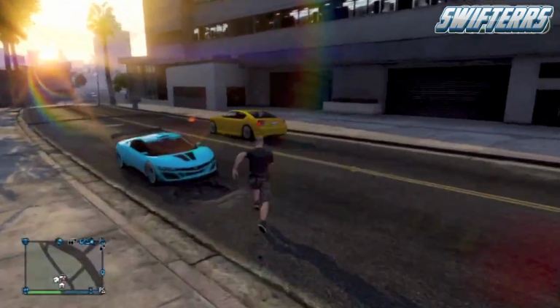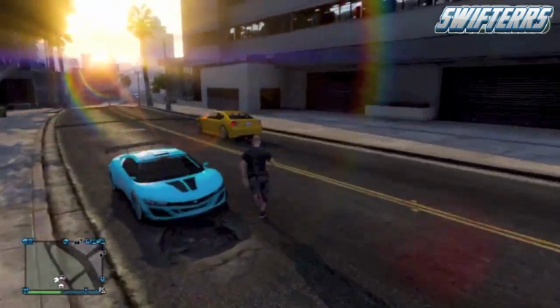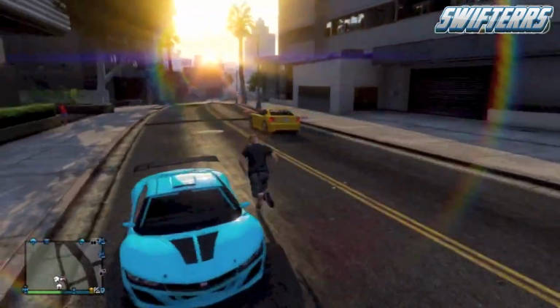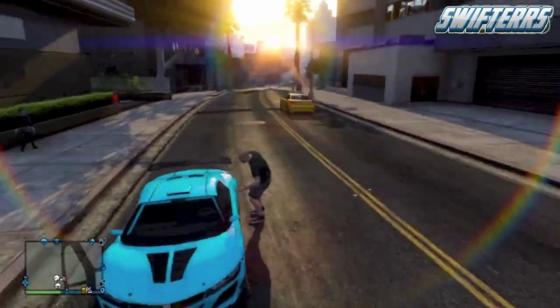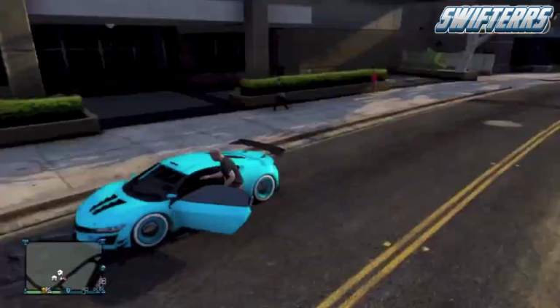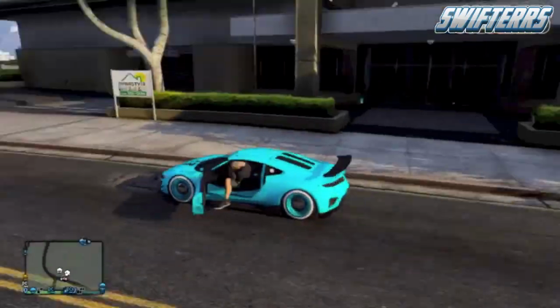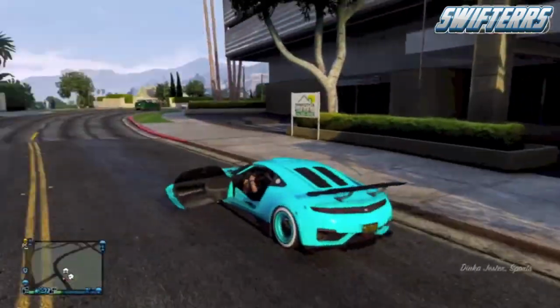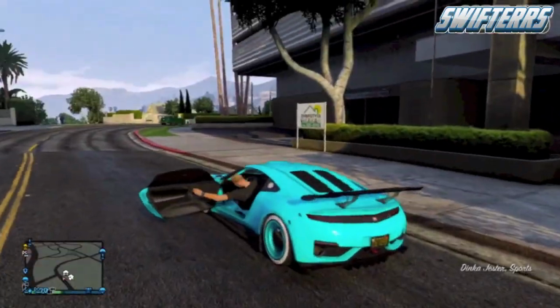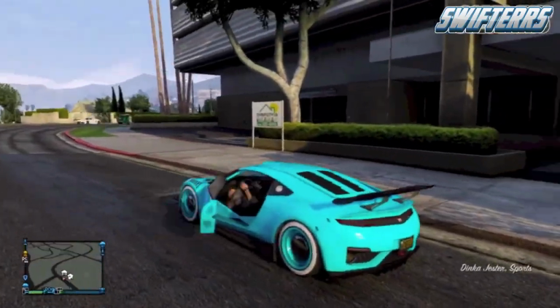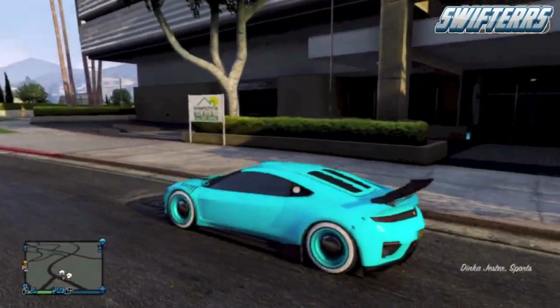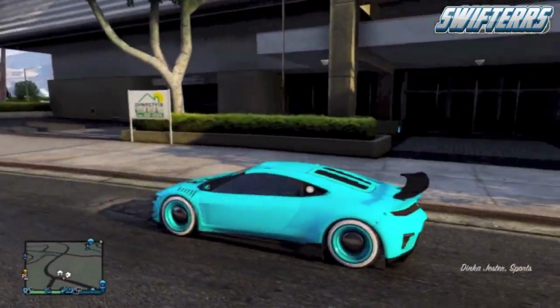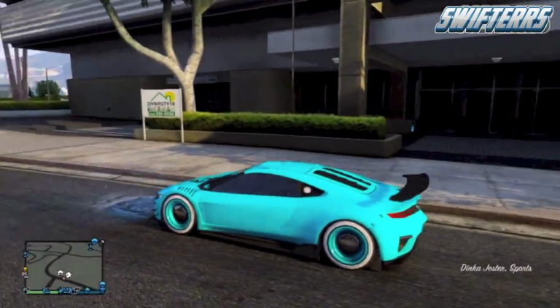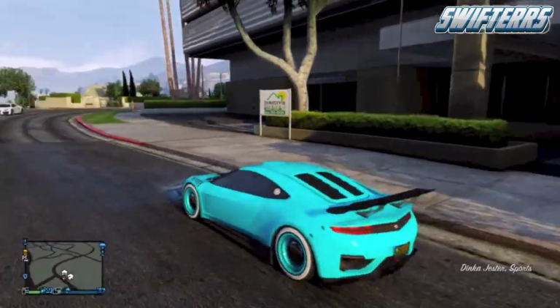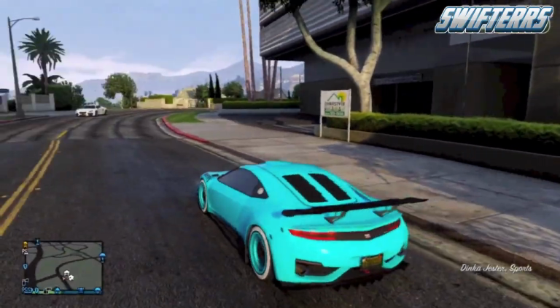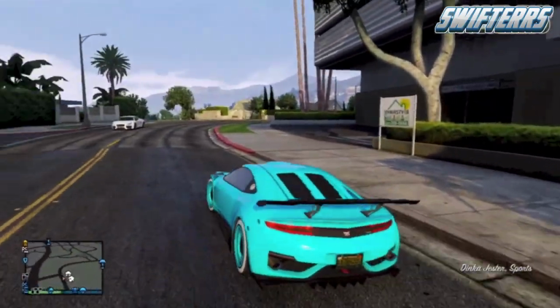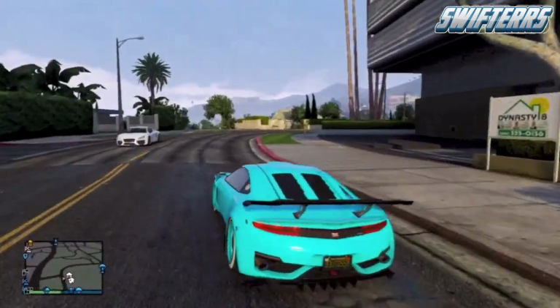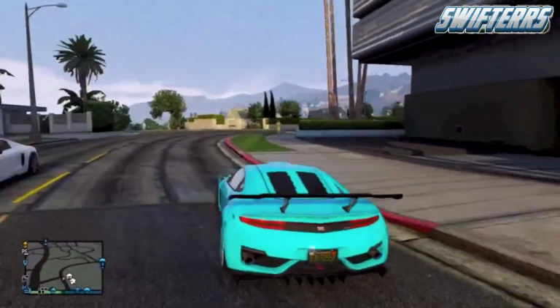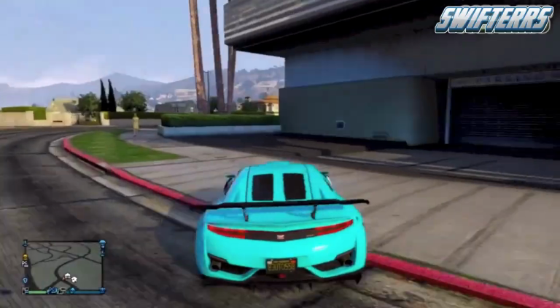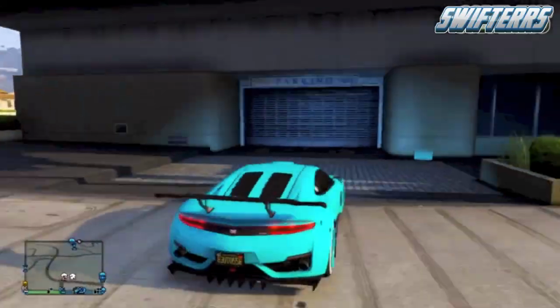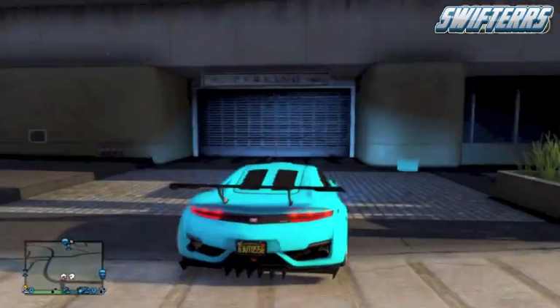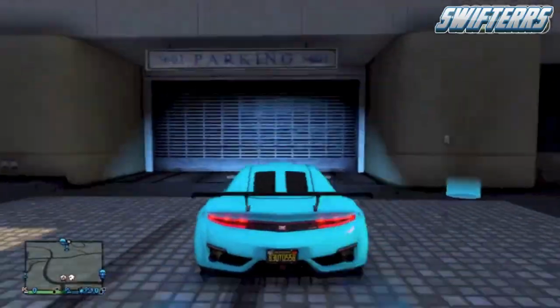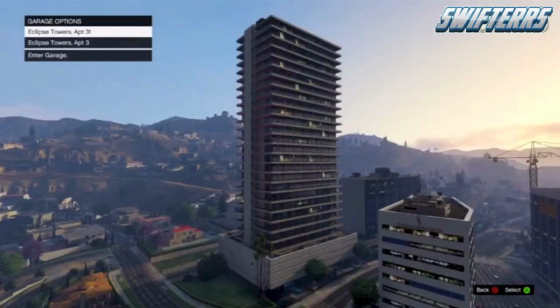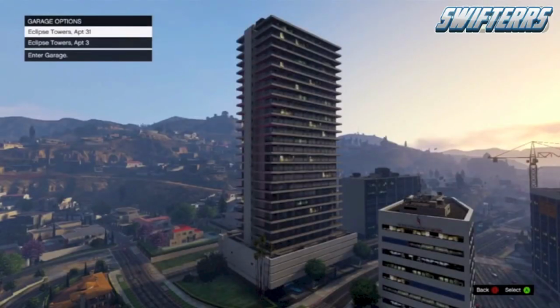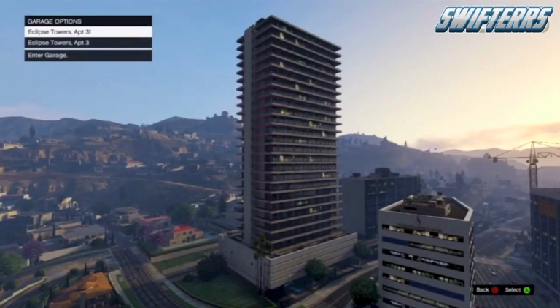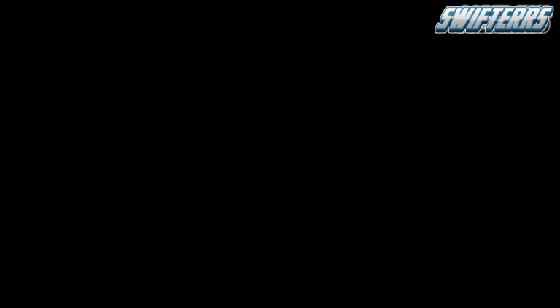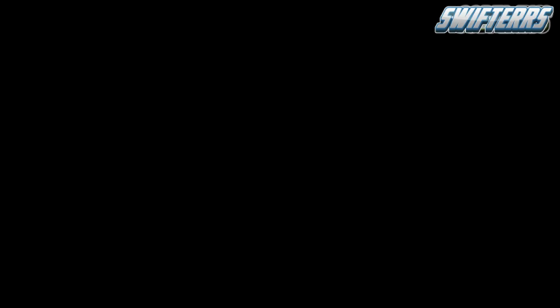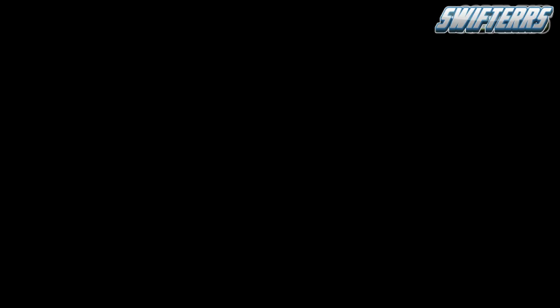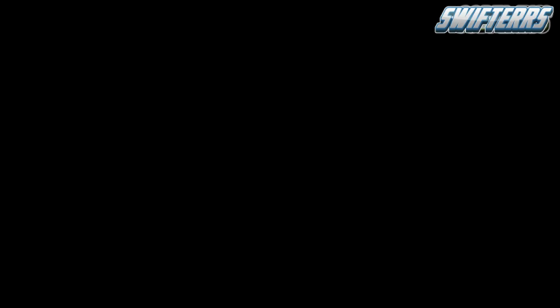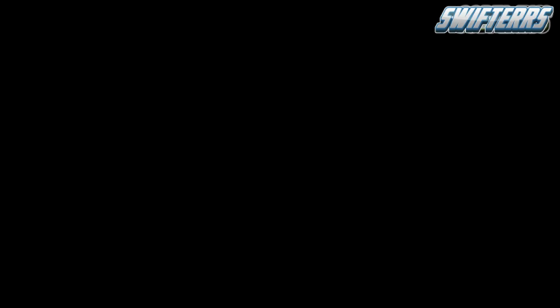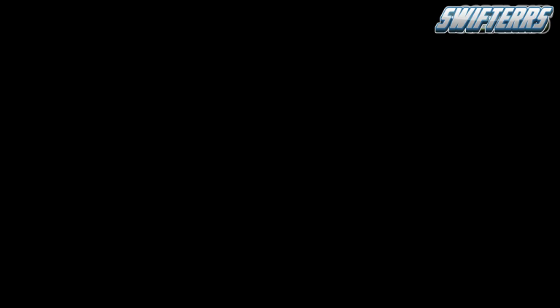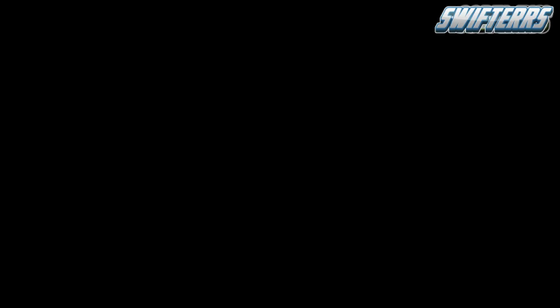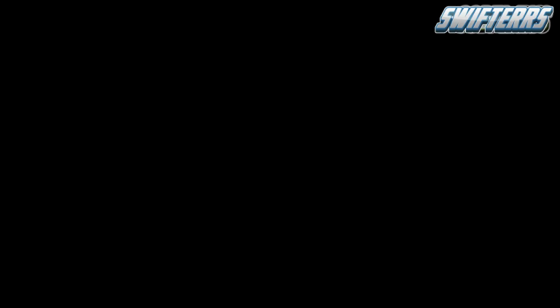Go ahead and get back inside of the vehicle that you are duplicating and drive it inside of your garage. You need to make sure that you select the top garage that has all of the full 10 vehicles.